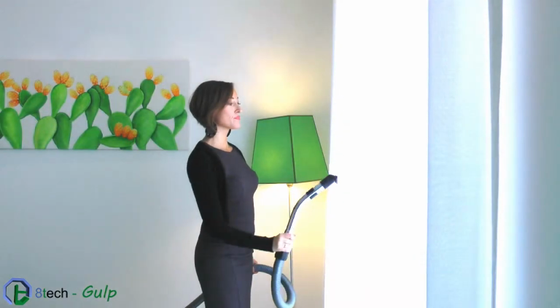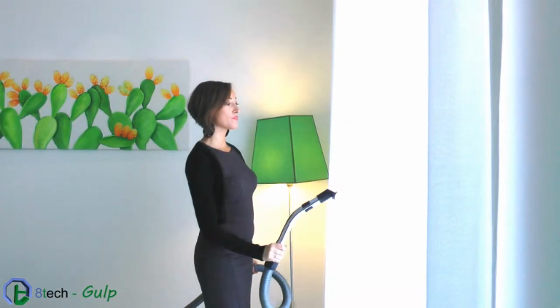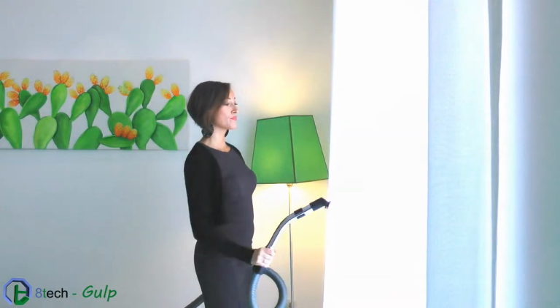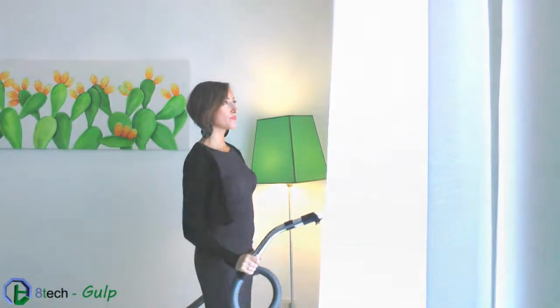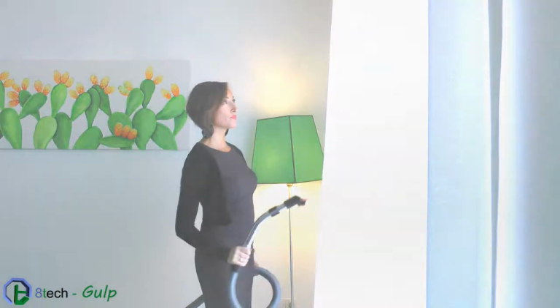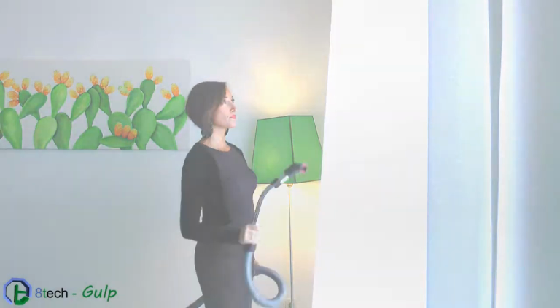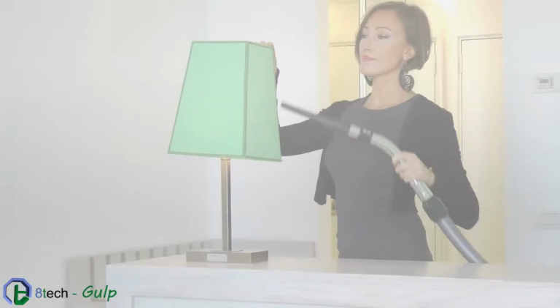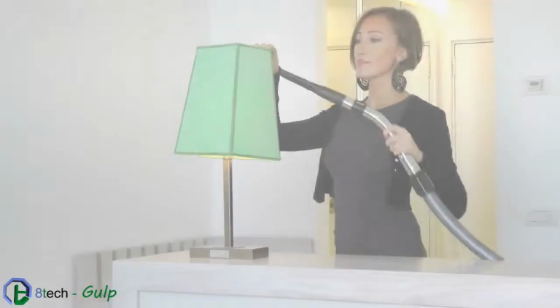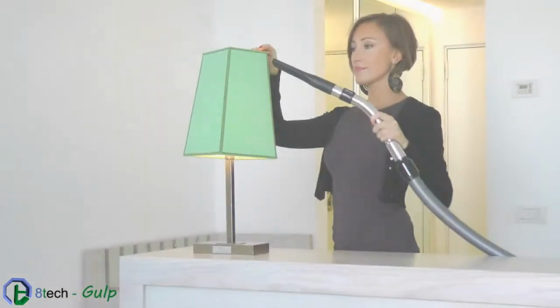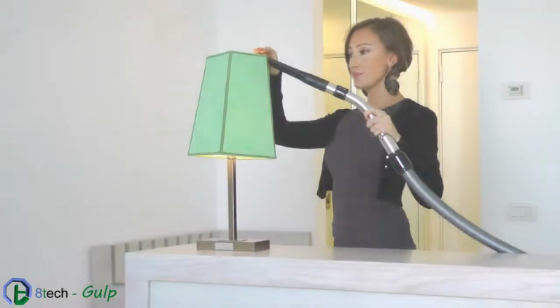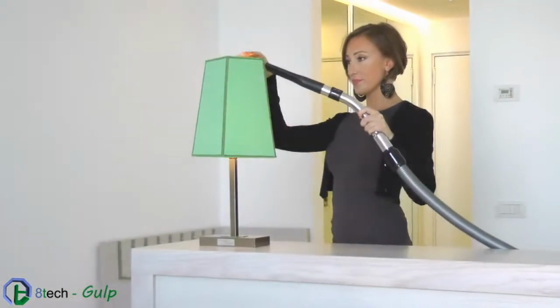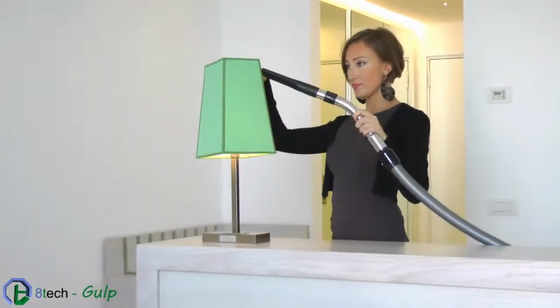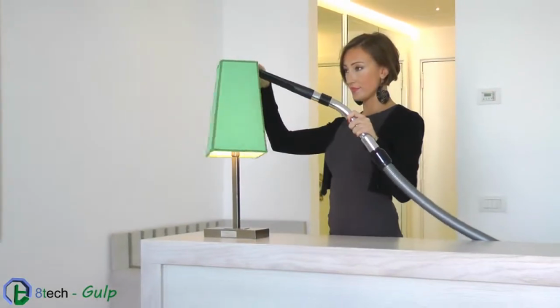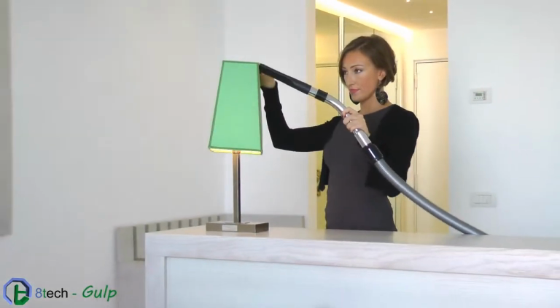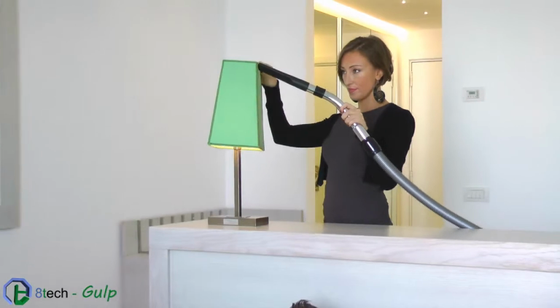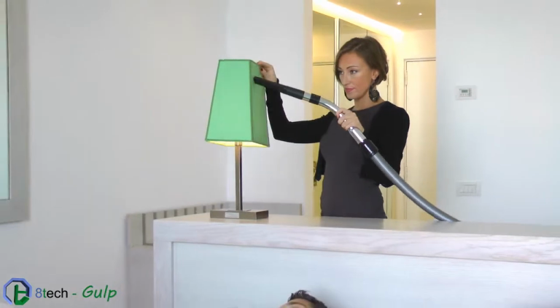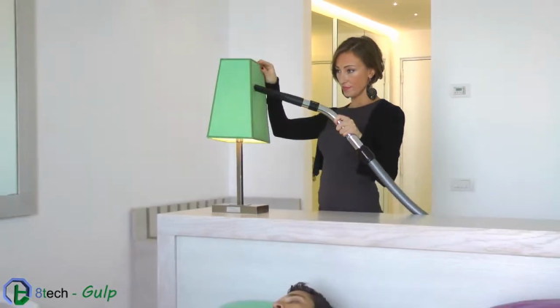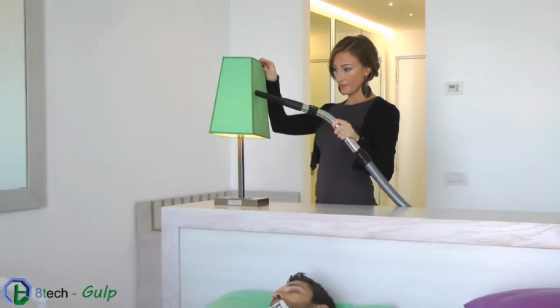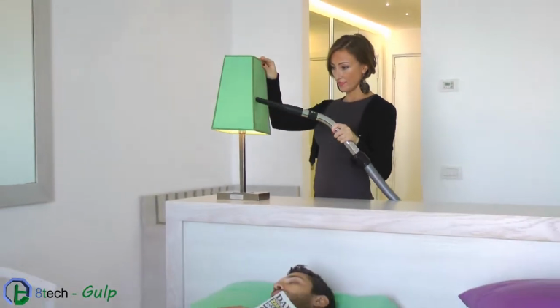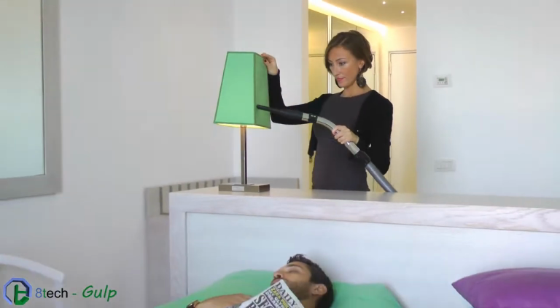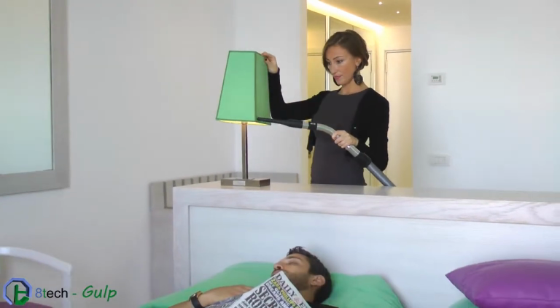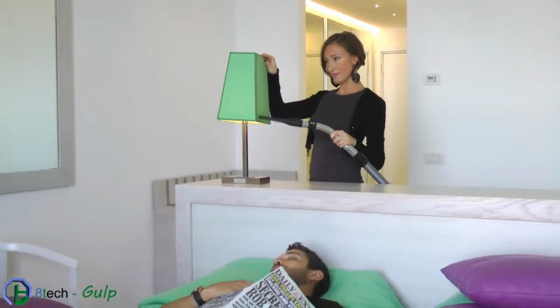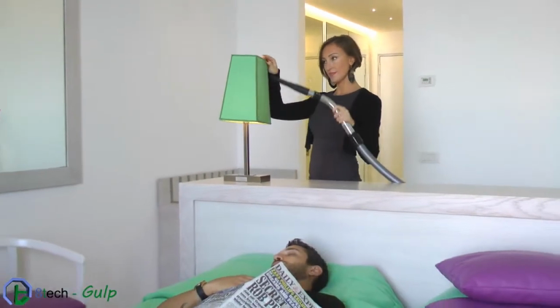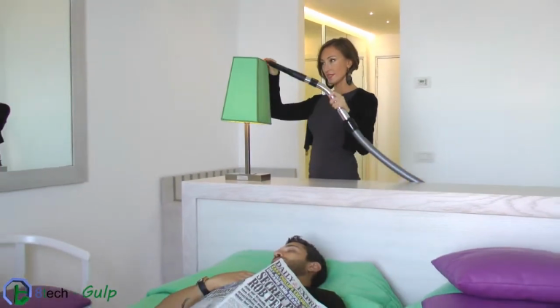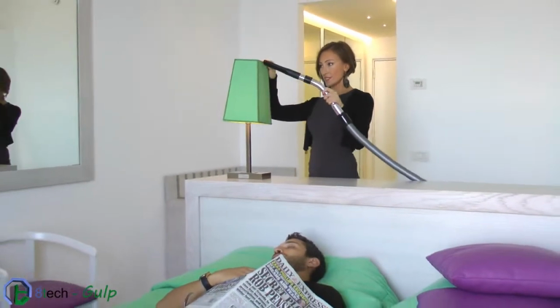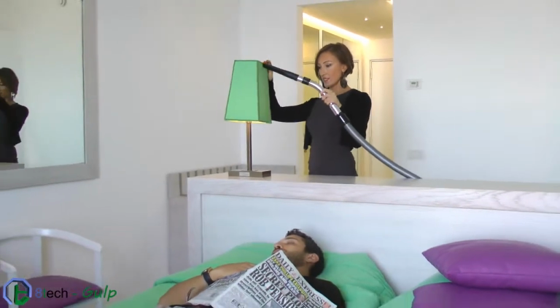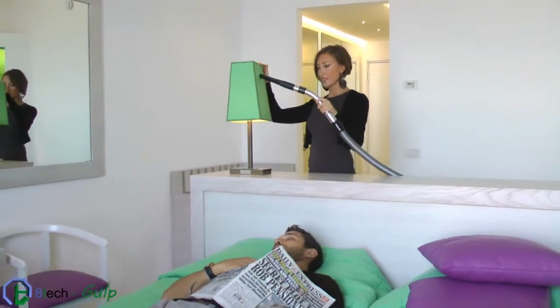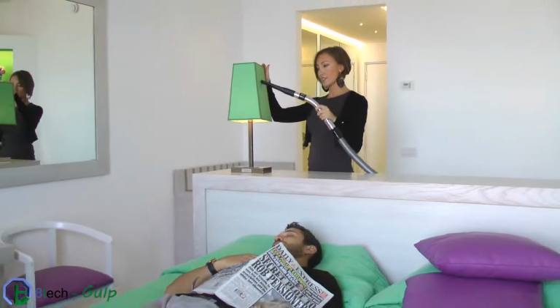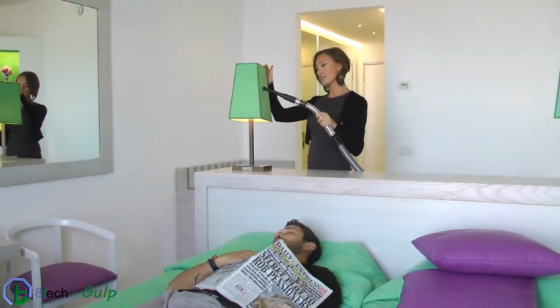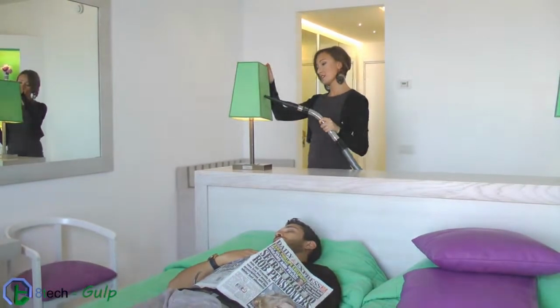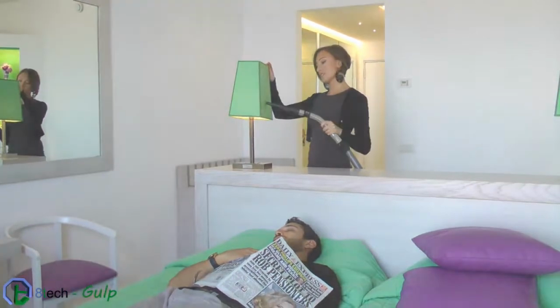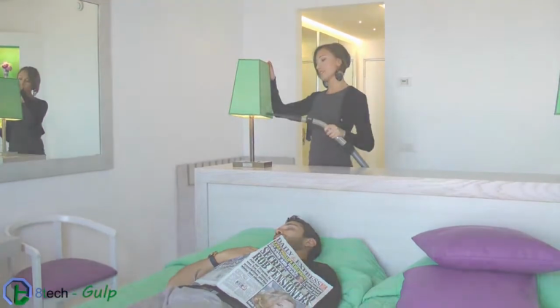Gulp is silent. You can use it at any time and without disturbing anyone in the vicinity.